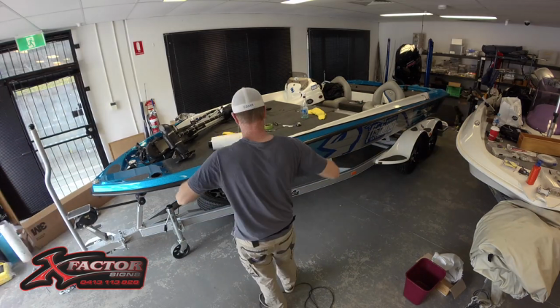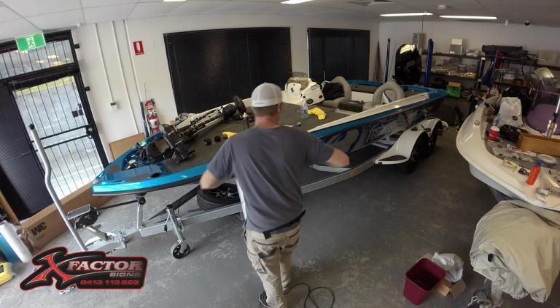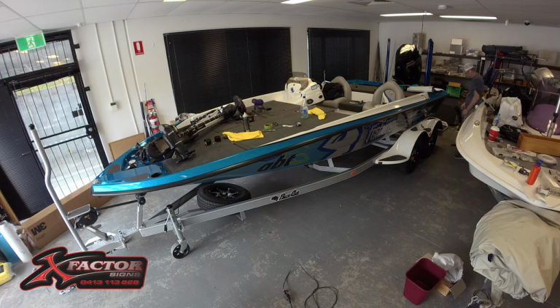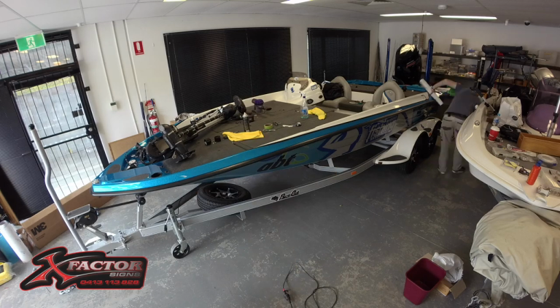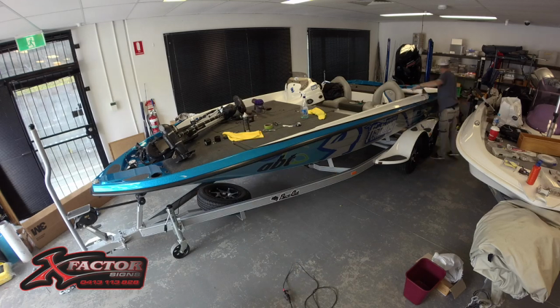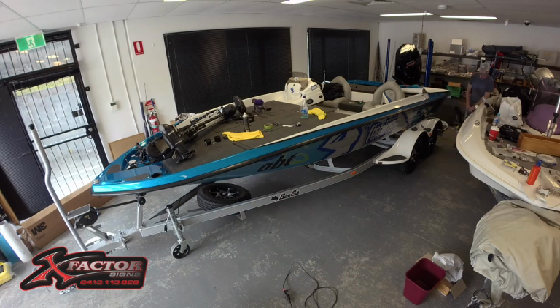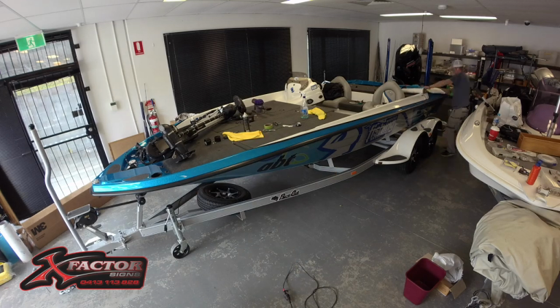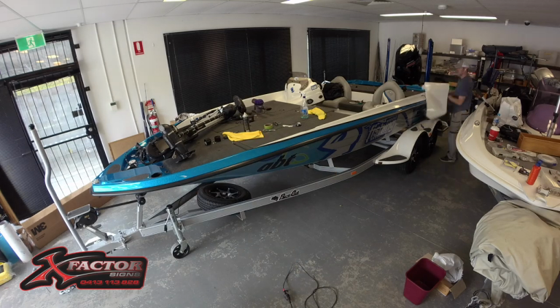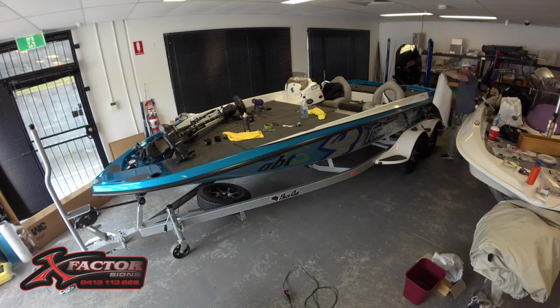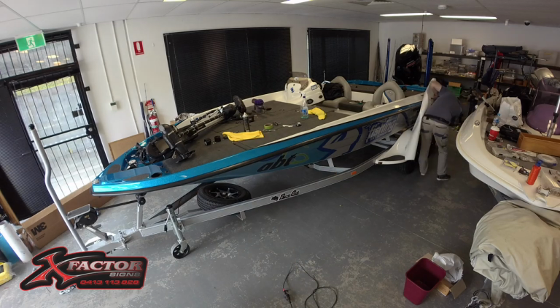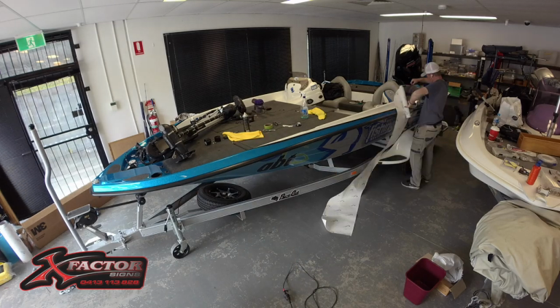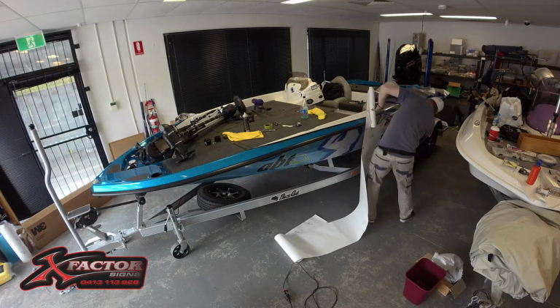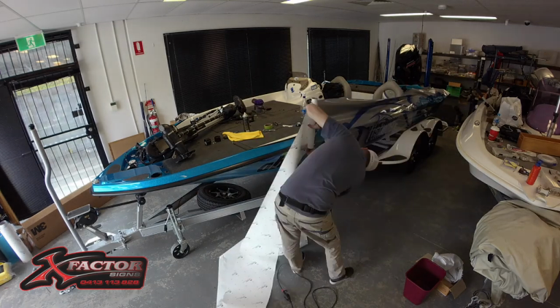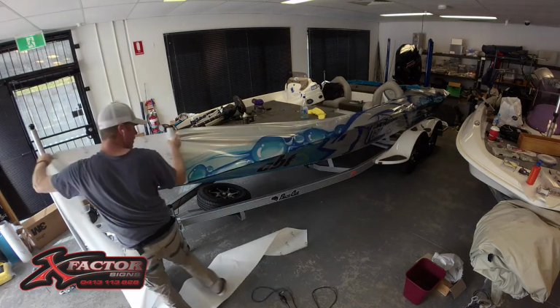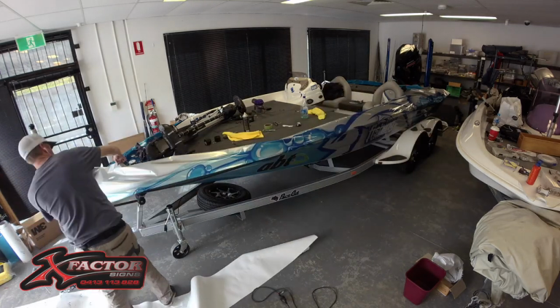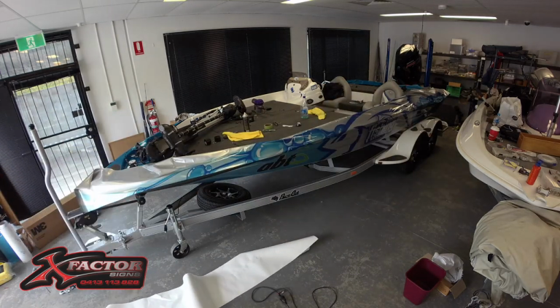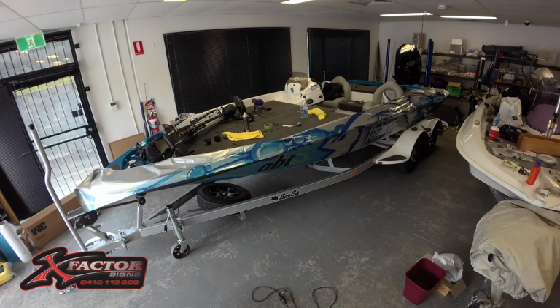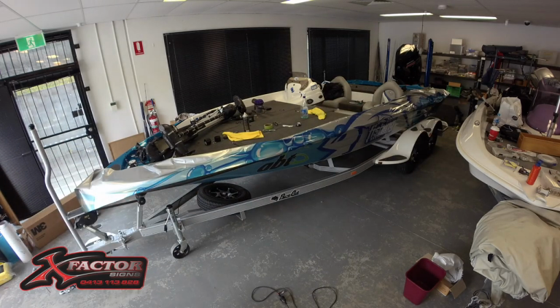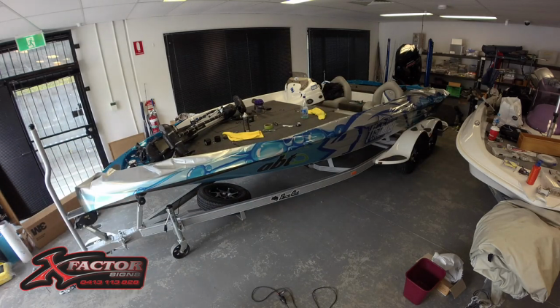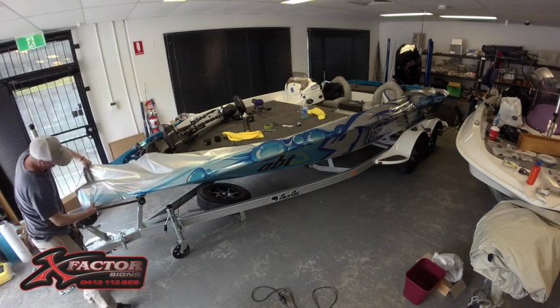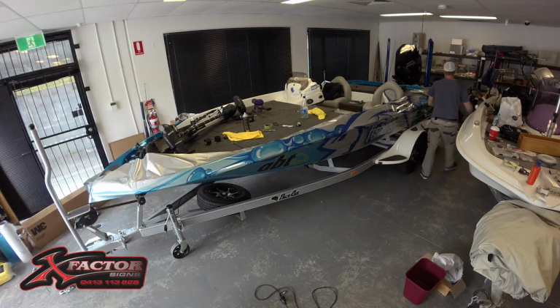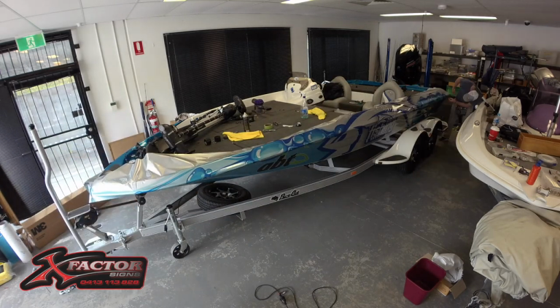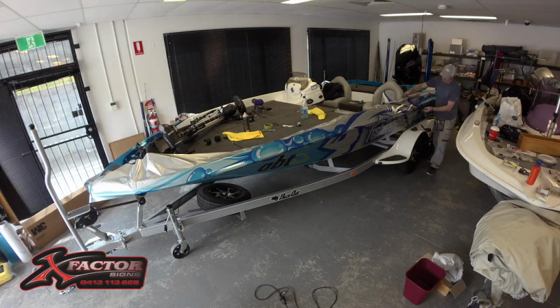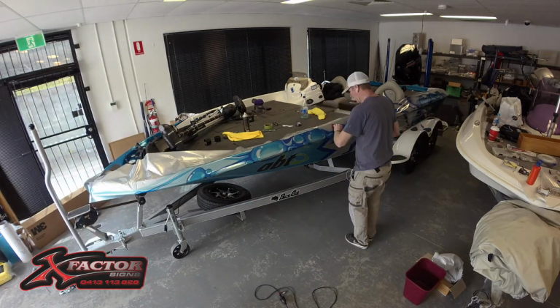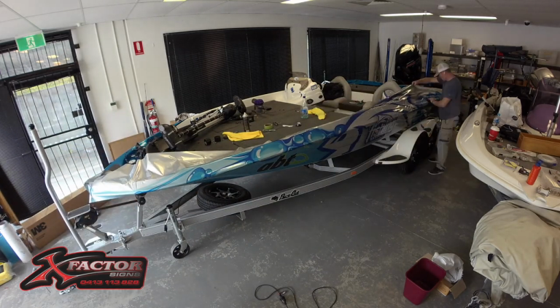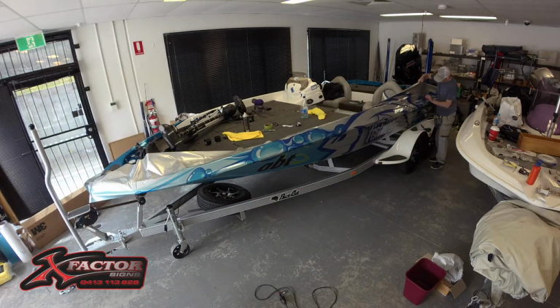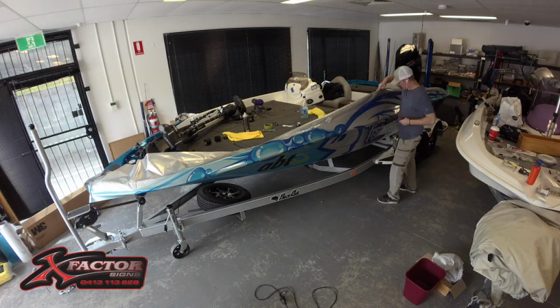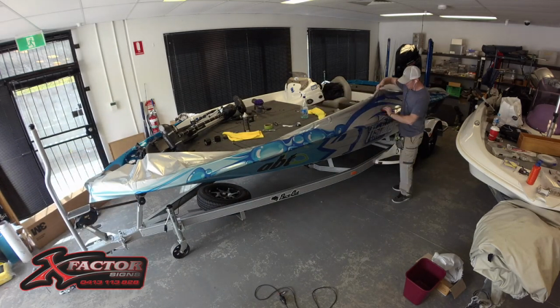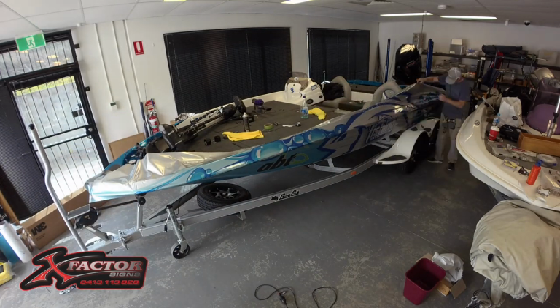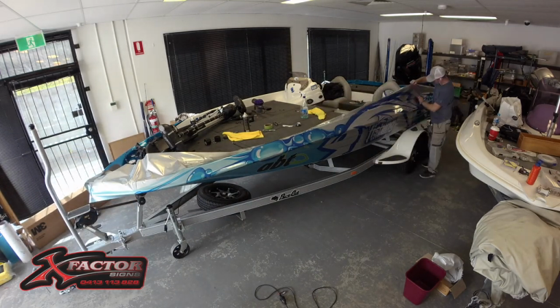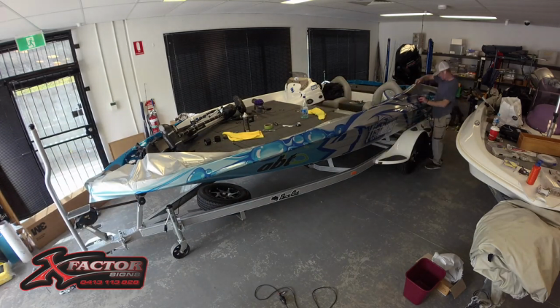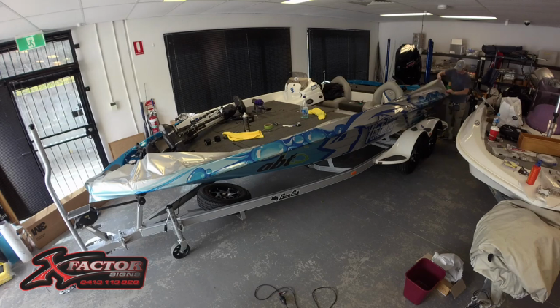Why get a boat wrapped? One, for the protection. When you pull that wrap off at the end, it looks mint underneath.